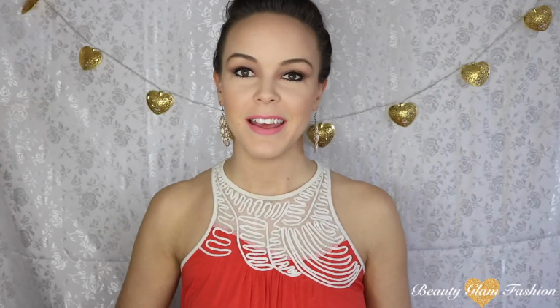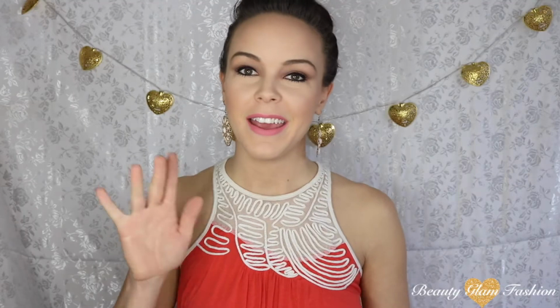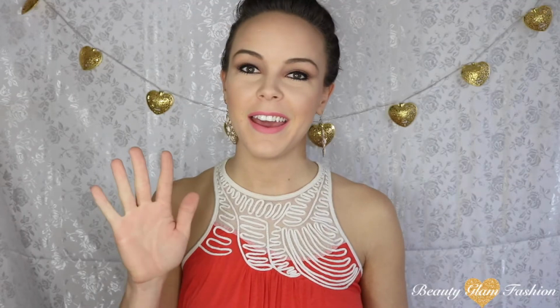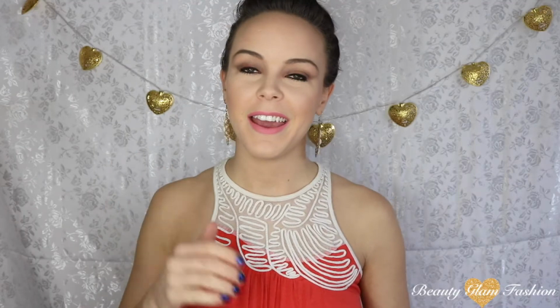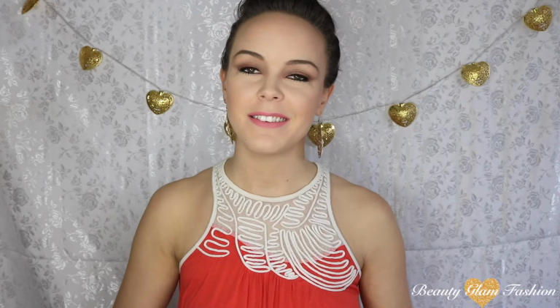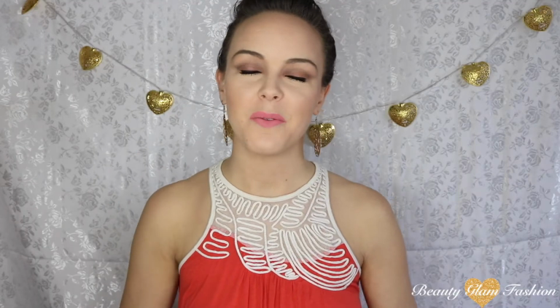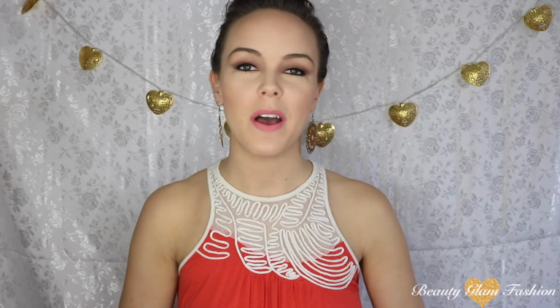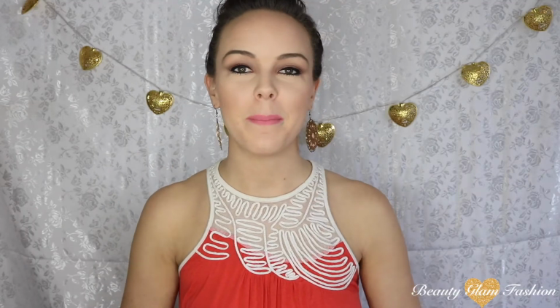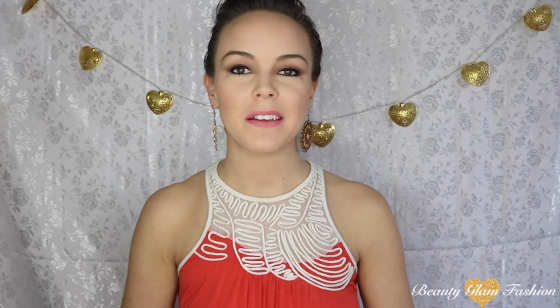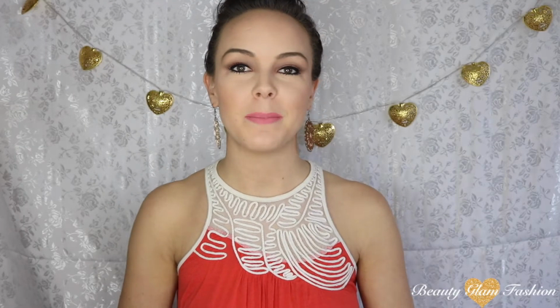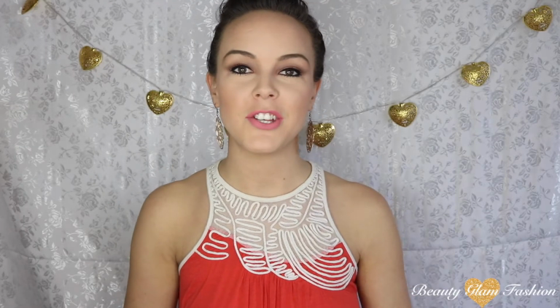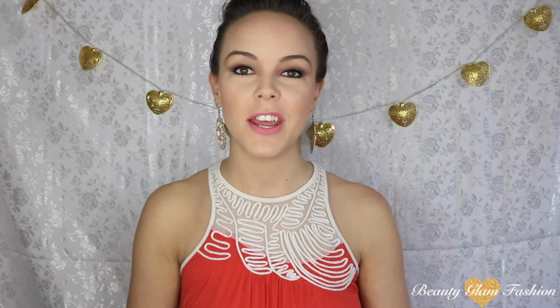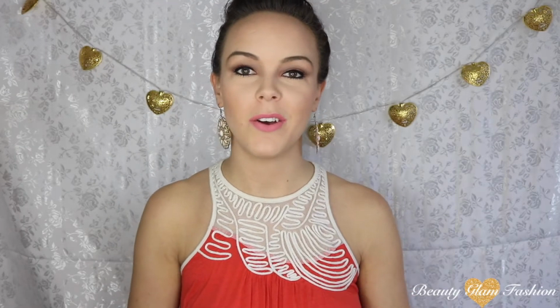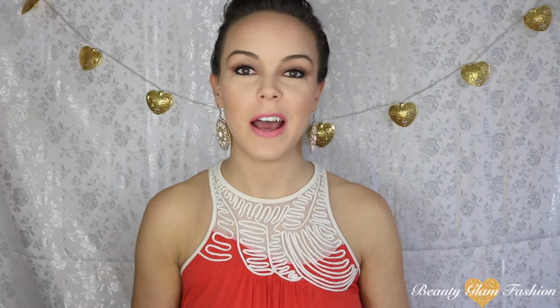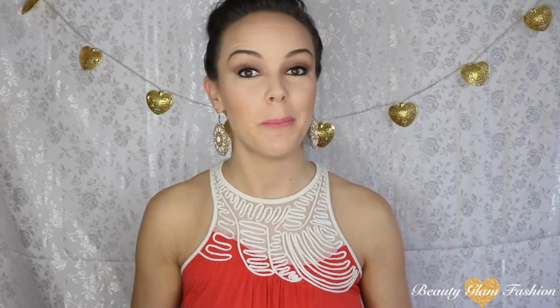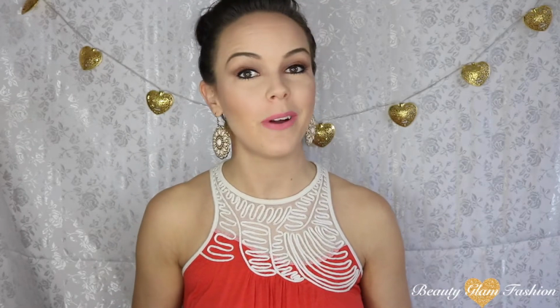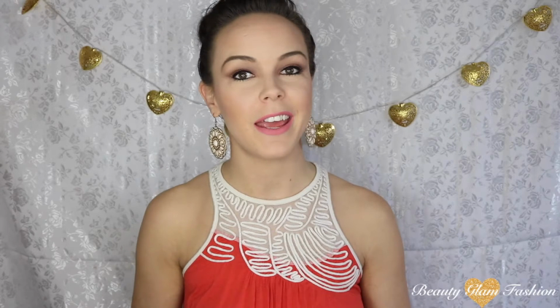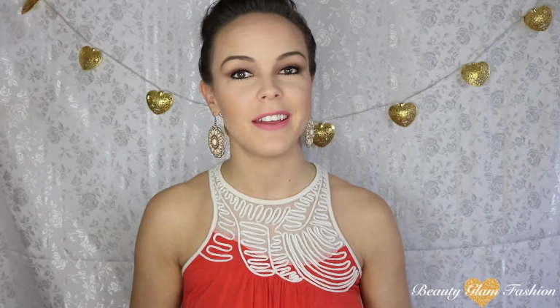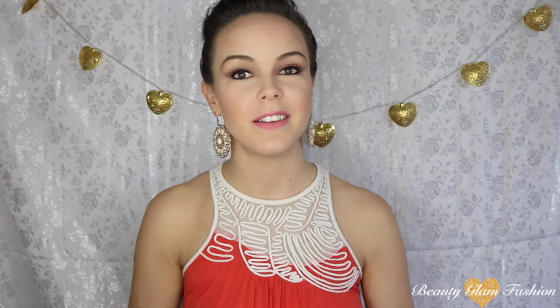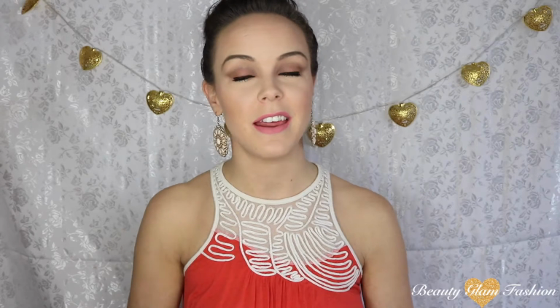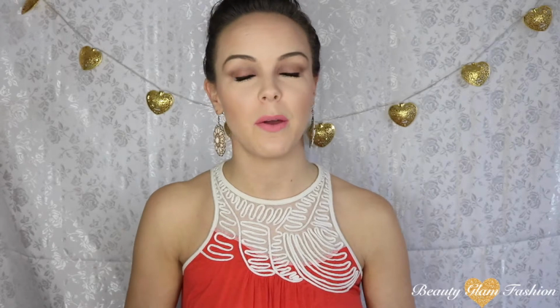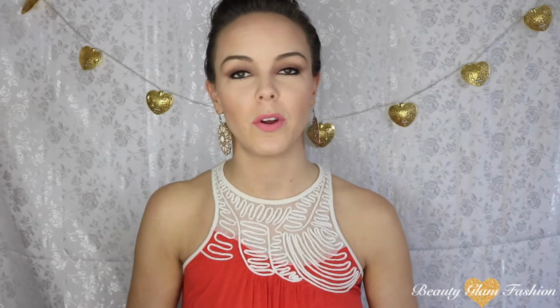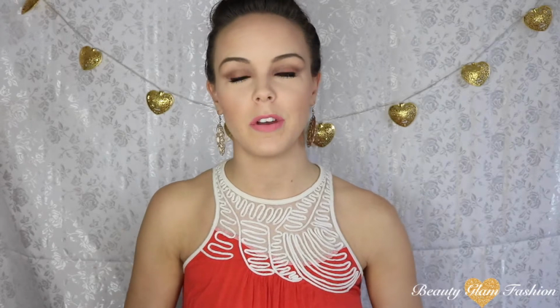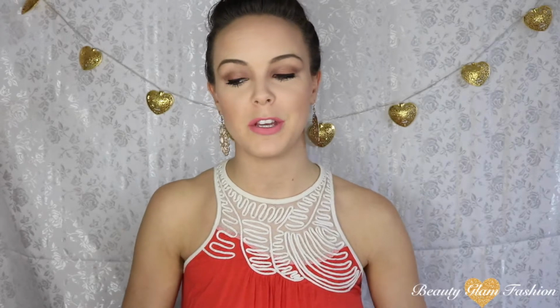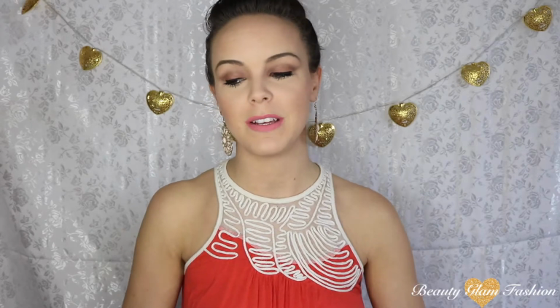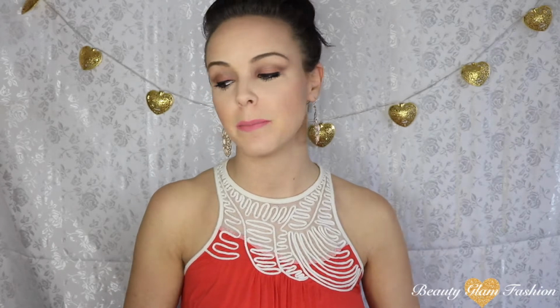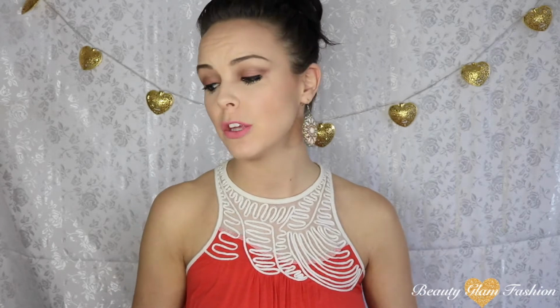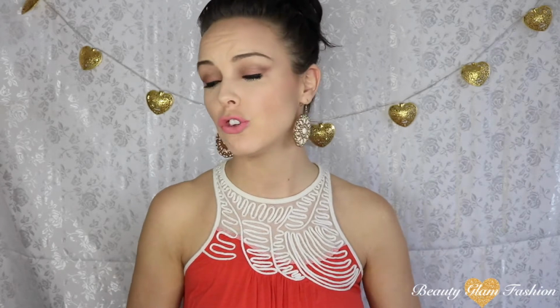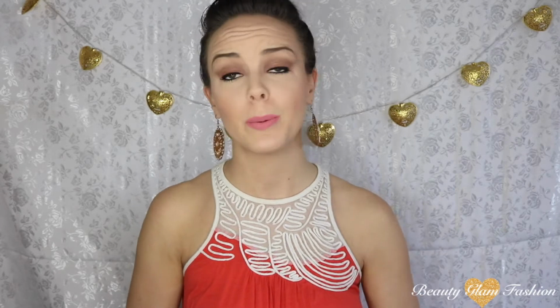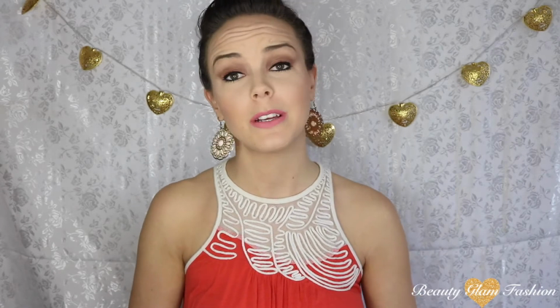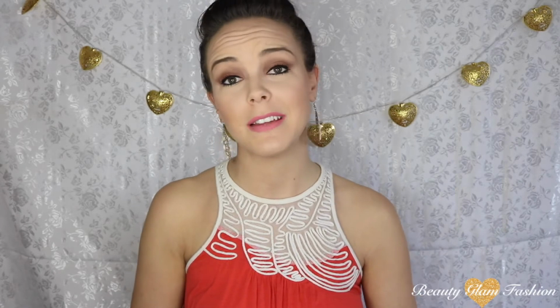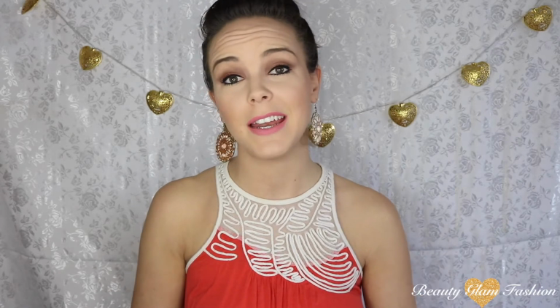Hey guys! Welcome back to my channel. I'm Mariah, and today we're going to be doing something super exciting.